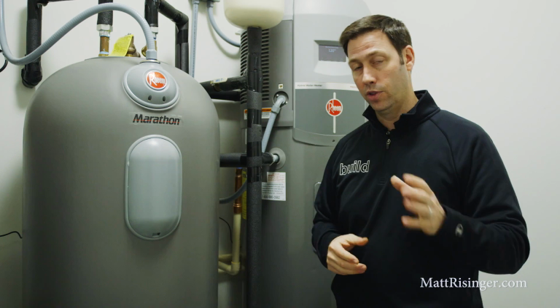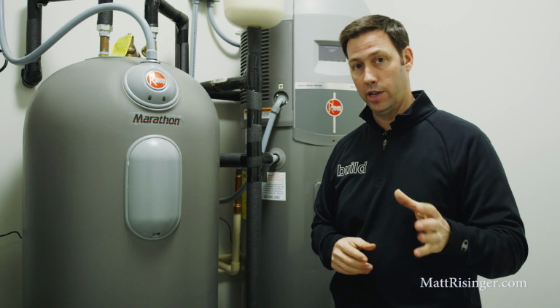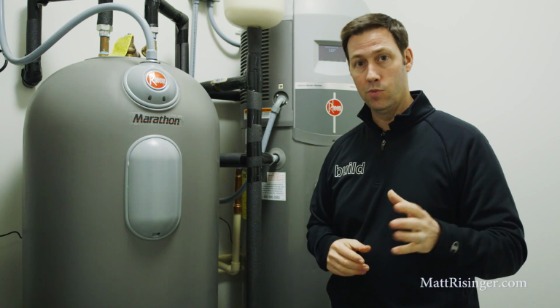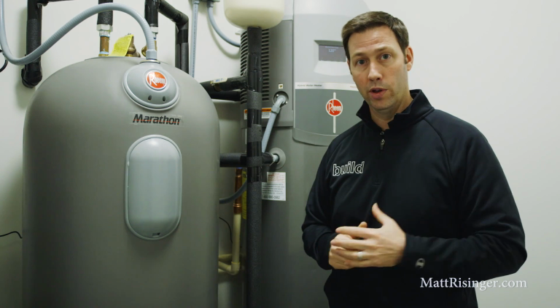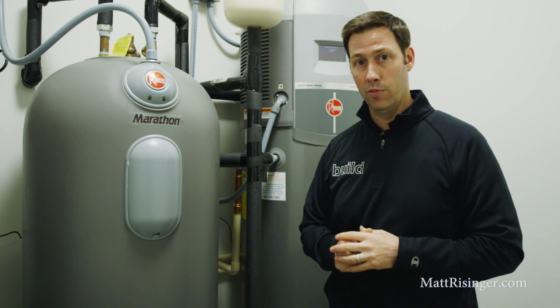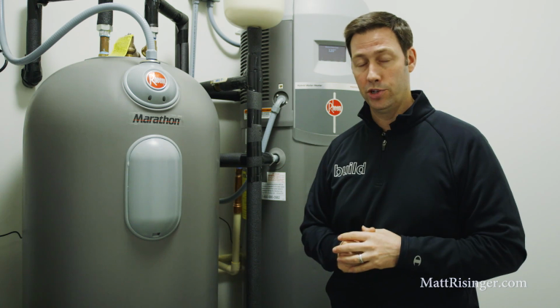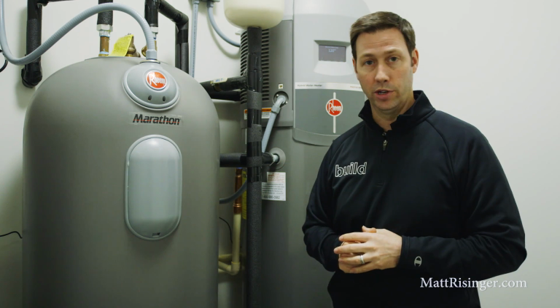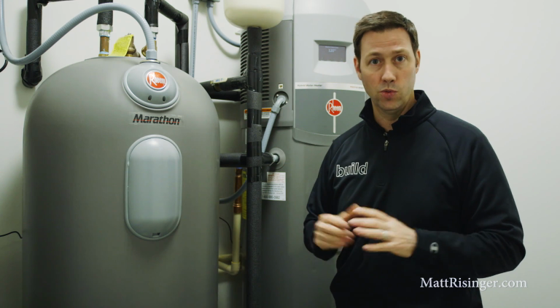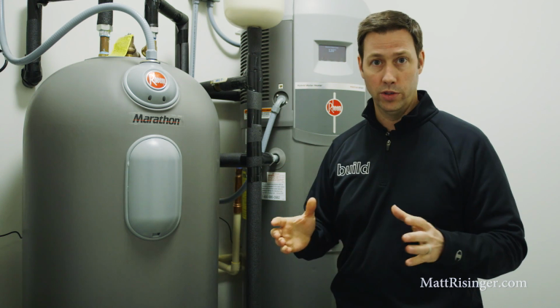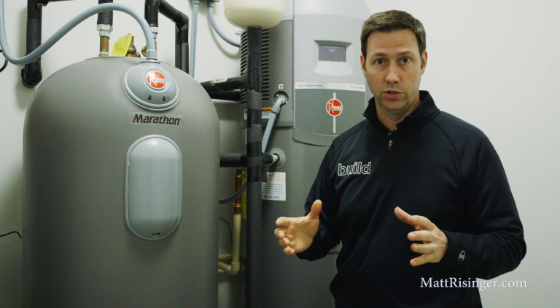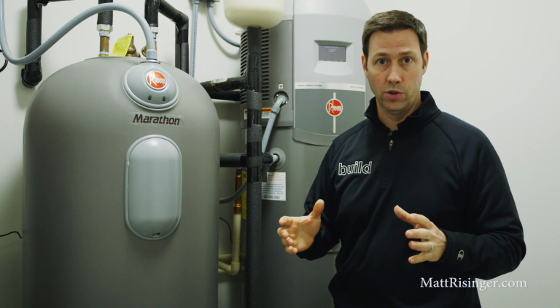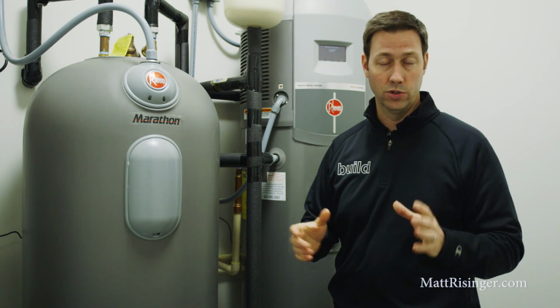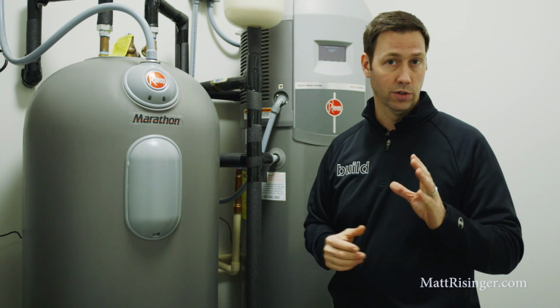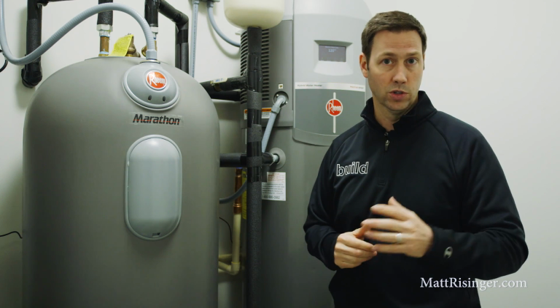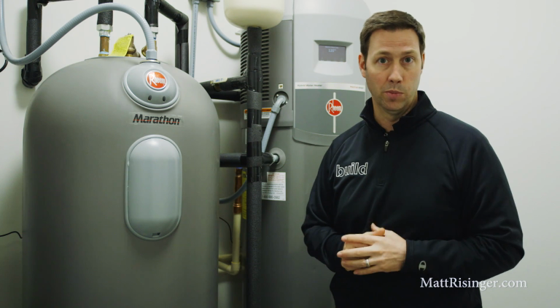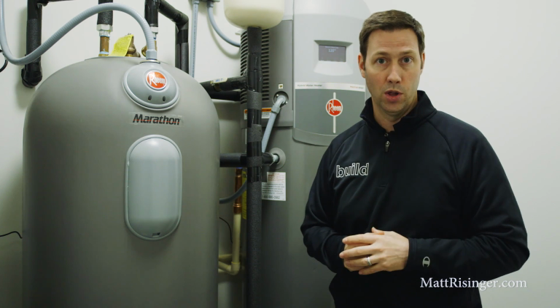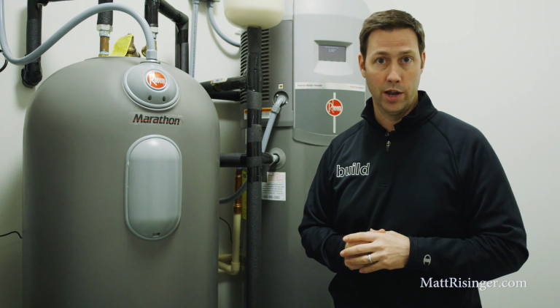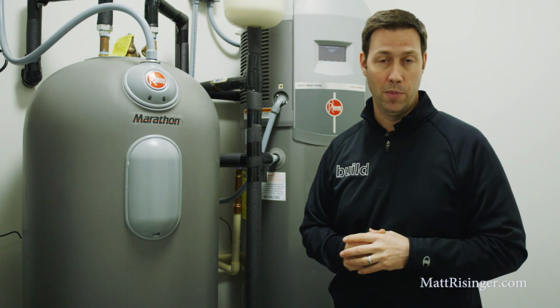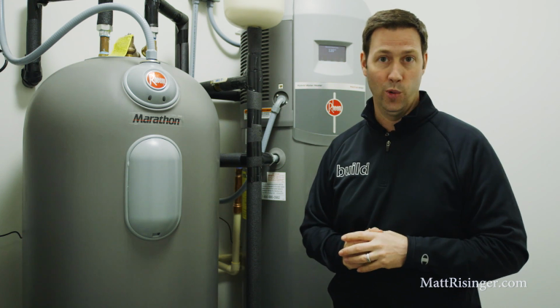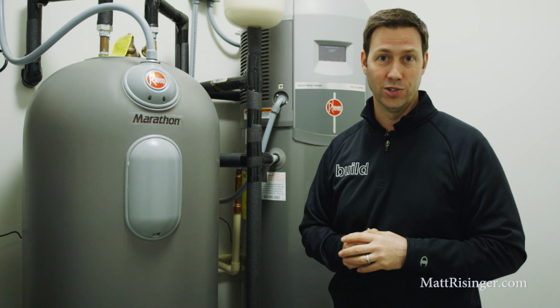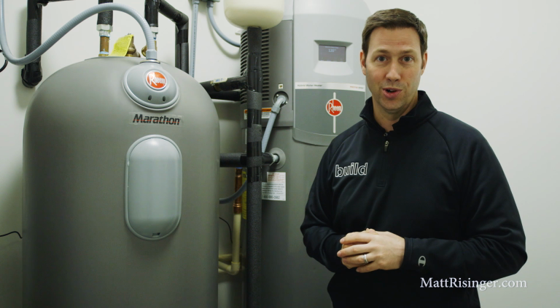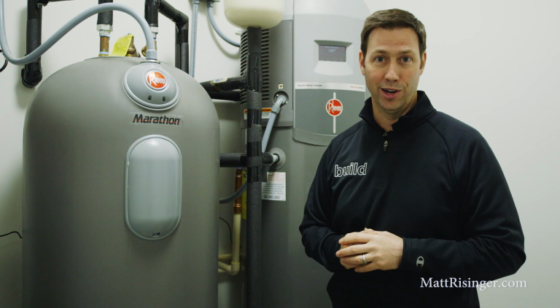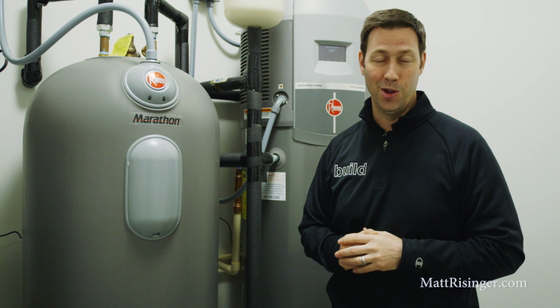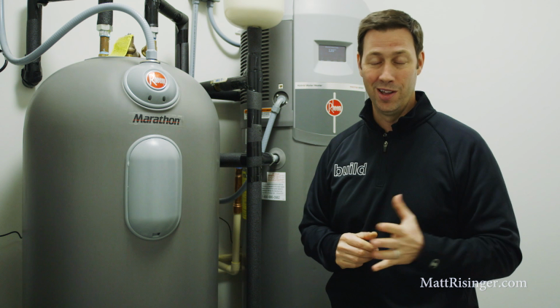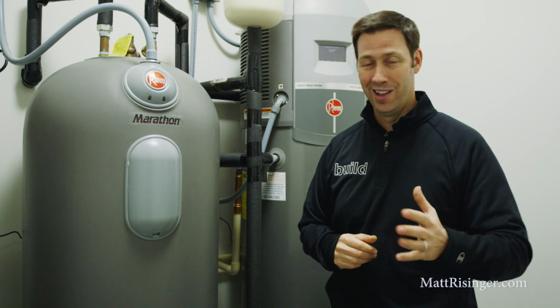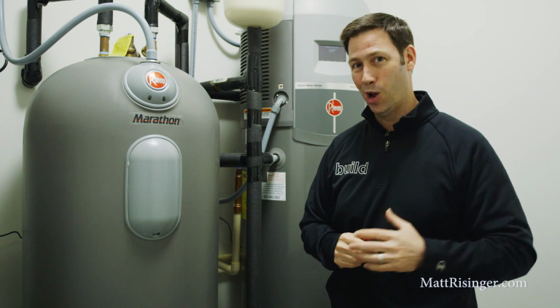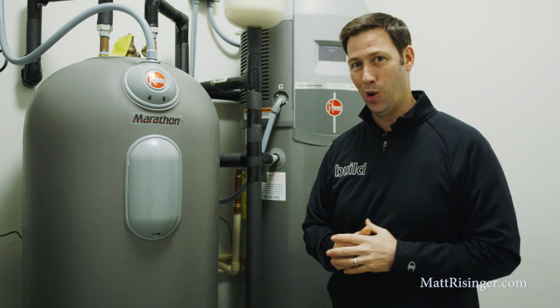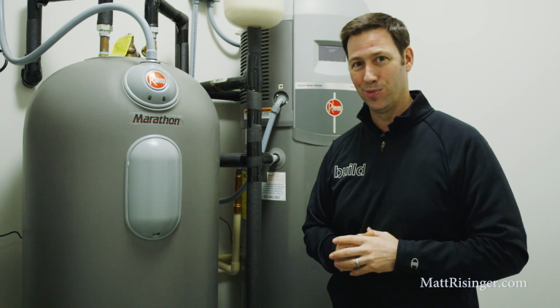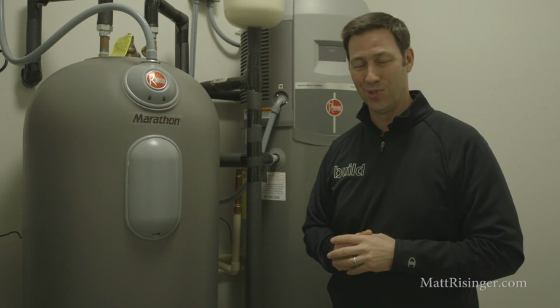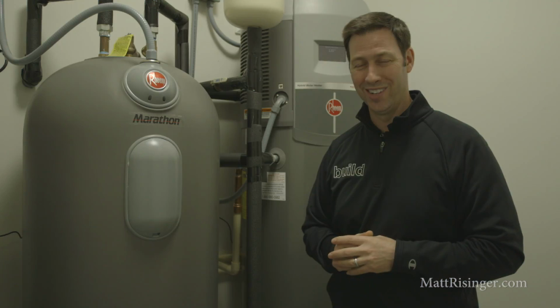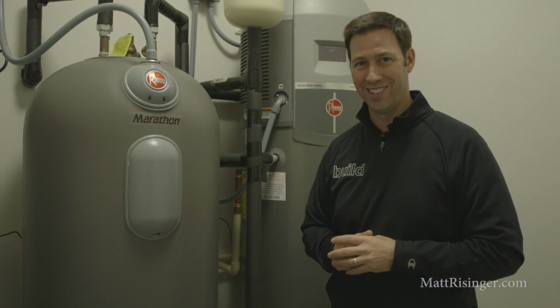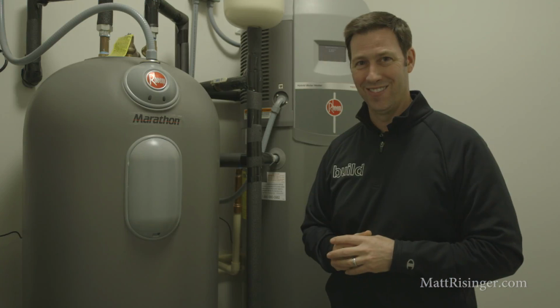If you'd like any more information on either one of these two units, you can visit my blog at mattreisinger.com. Otherwise, we'll see you next time.